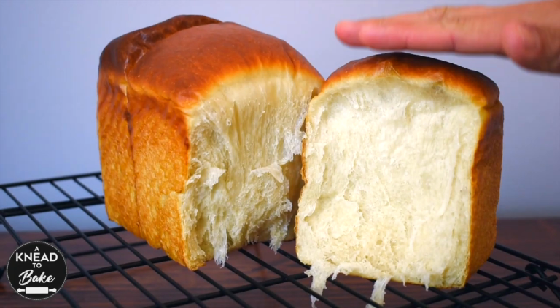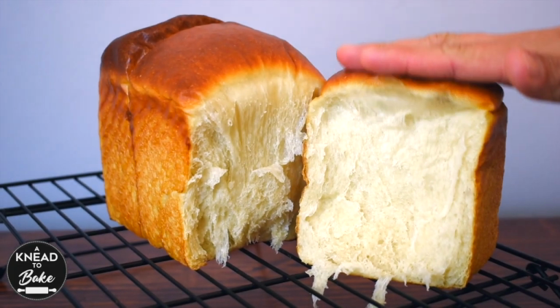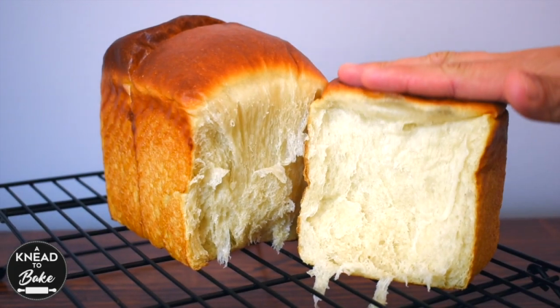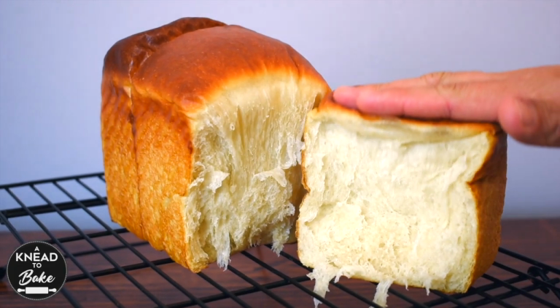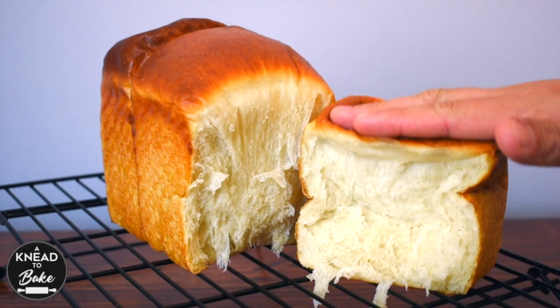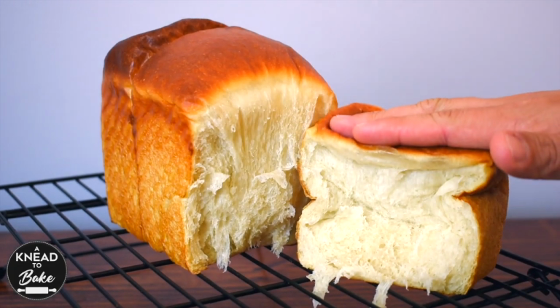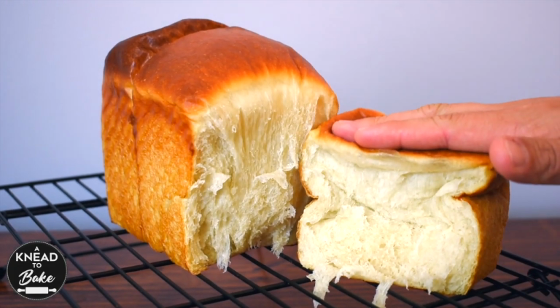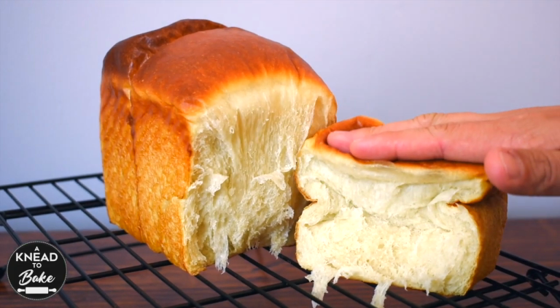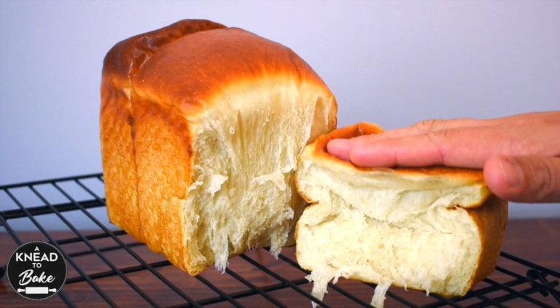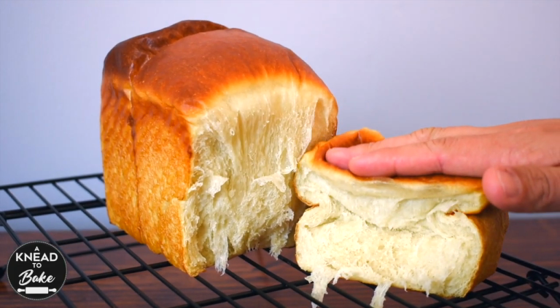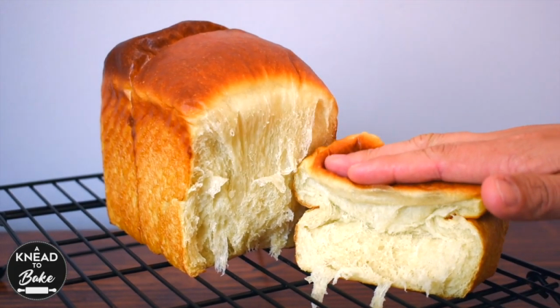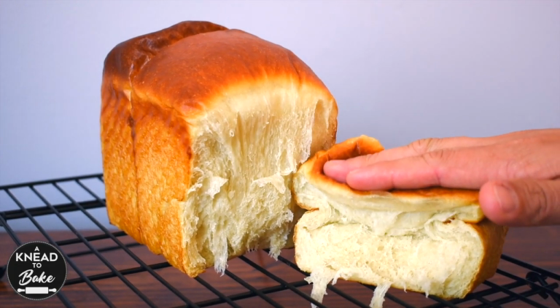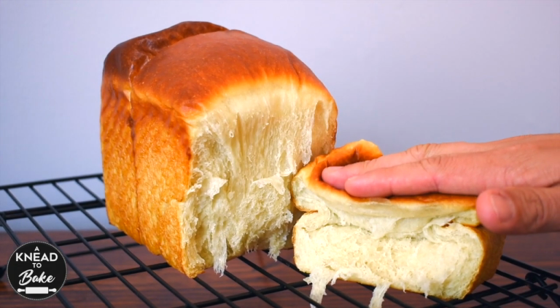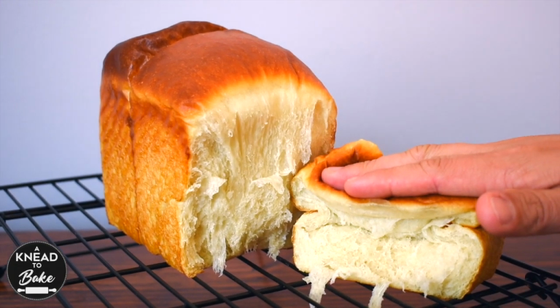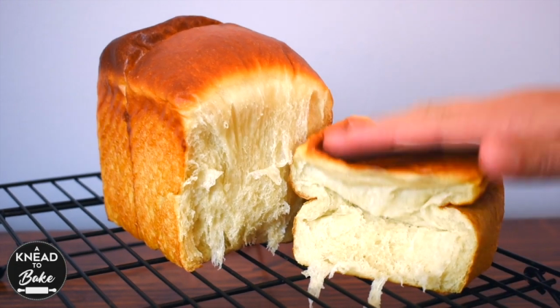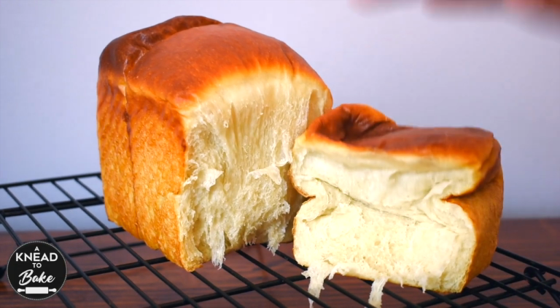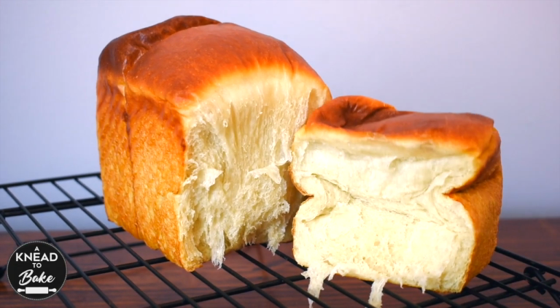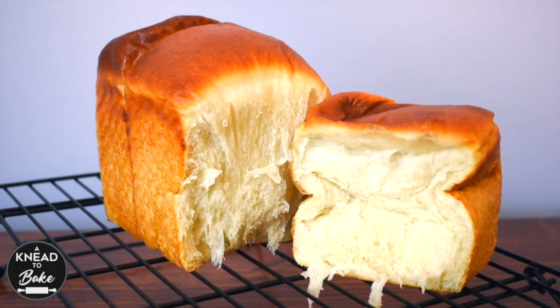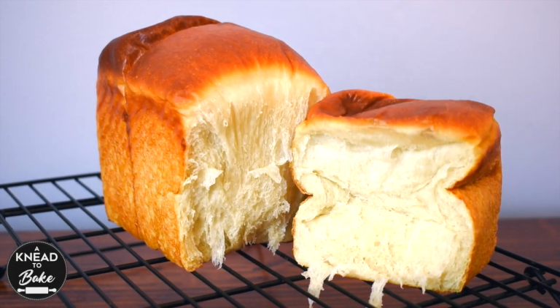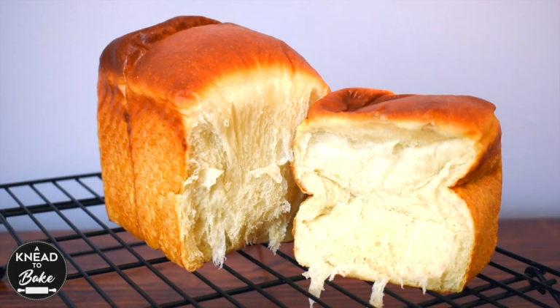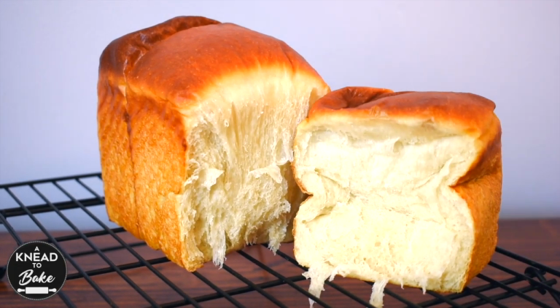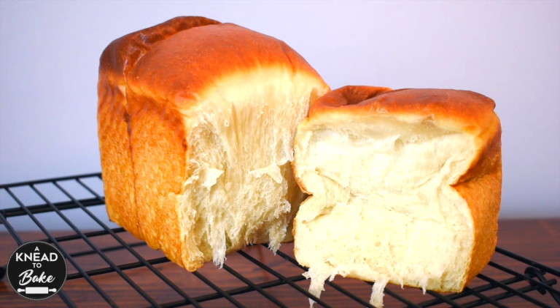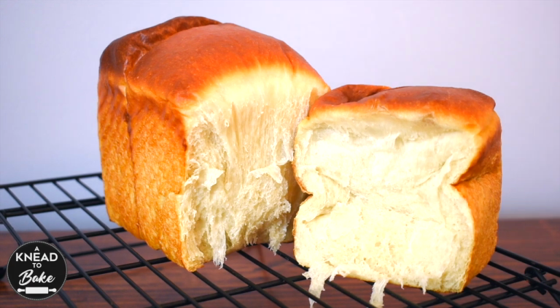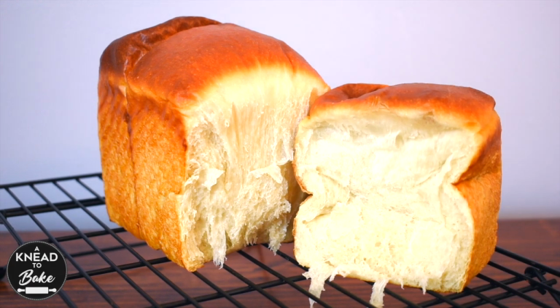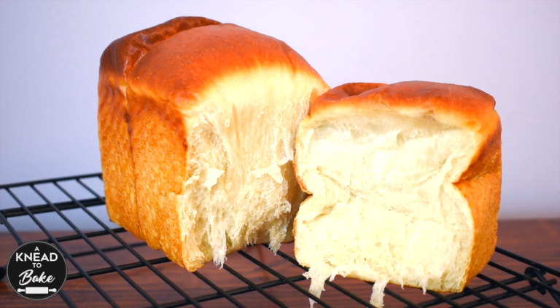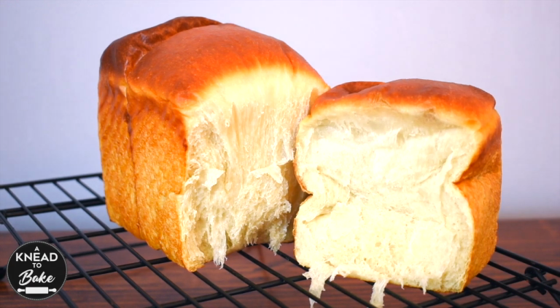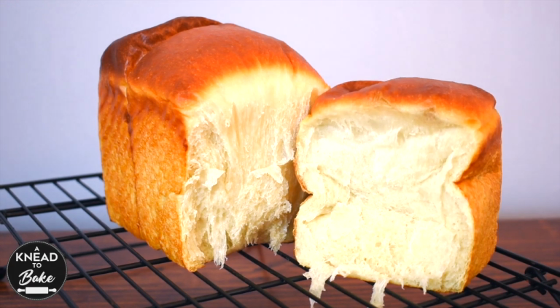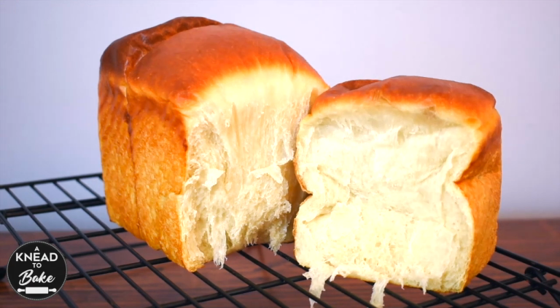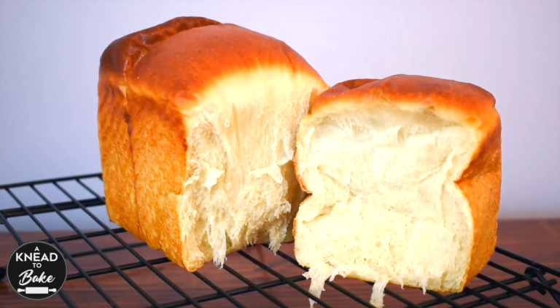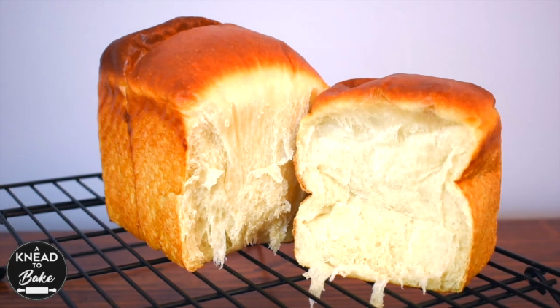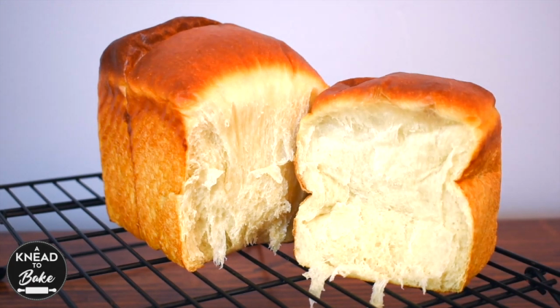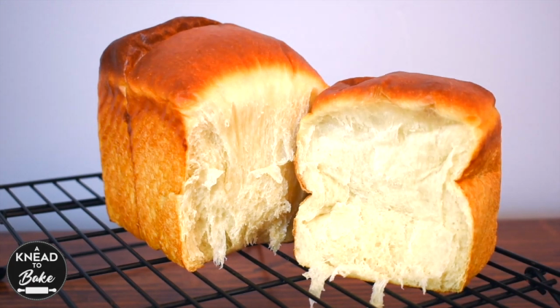Today we're introducing a Japanese technique to make our bread softer, fluffier, and yummier.